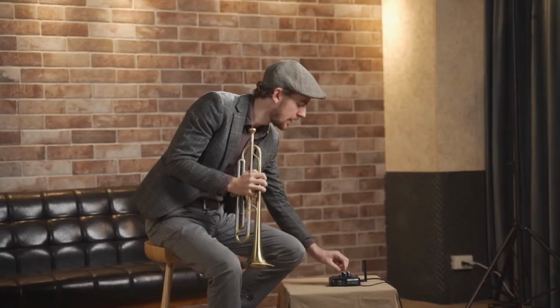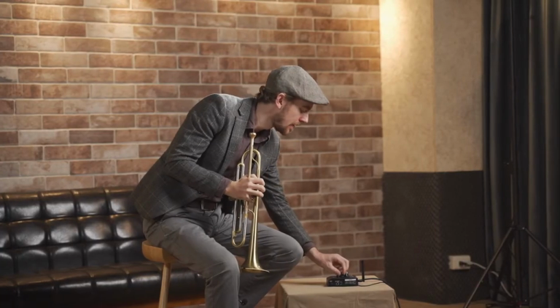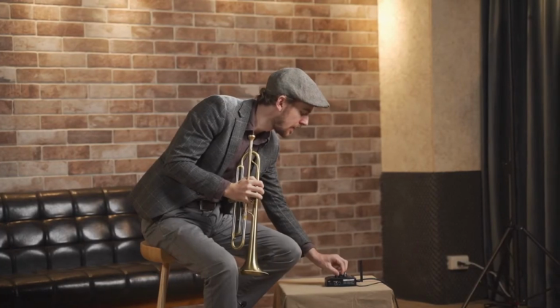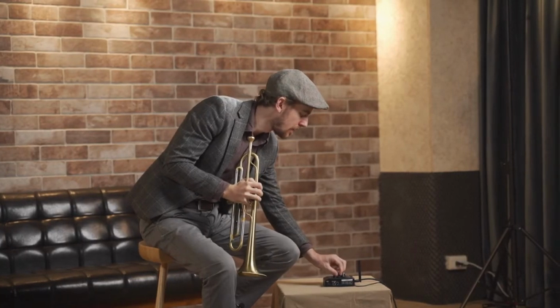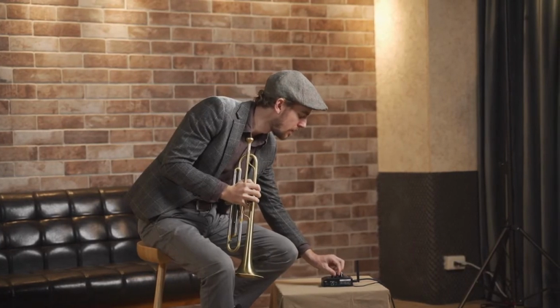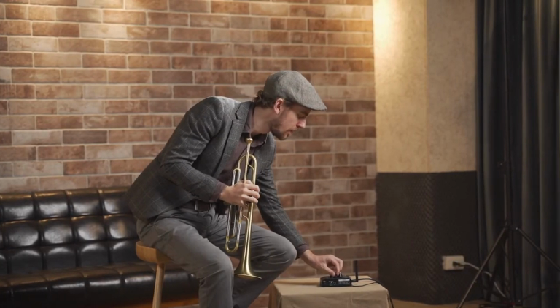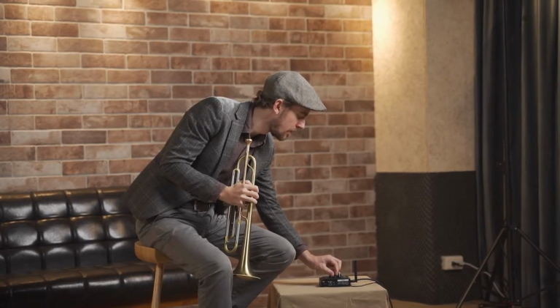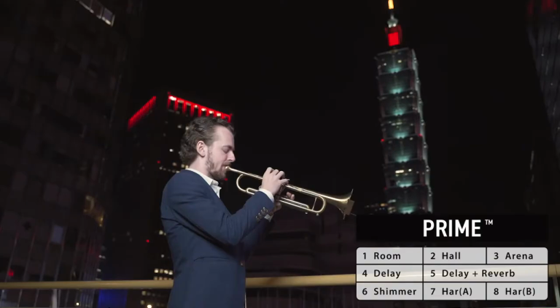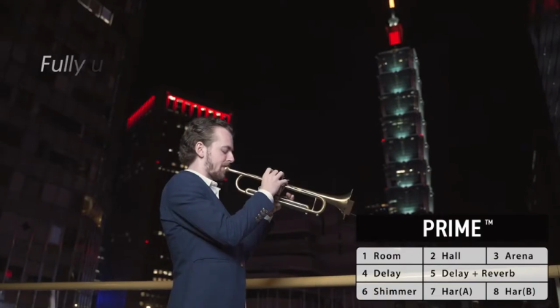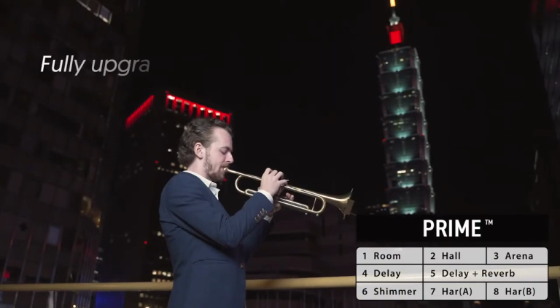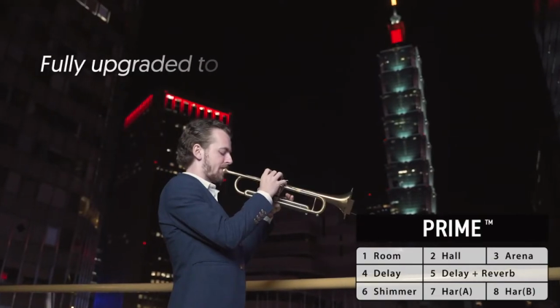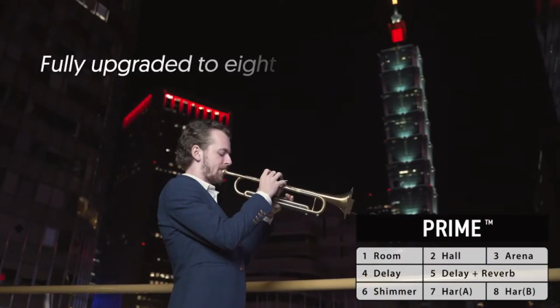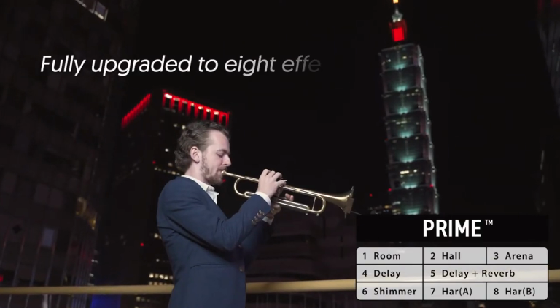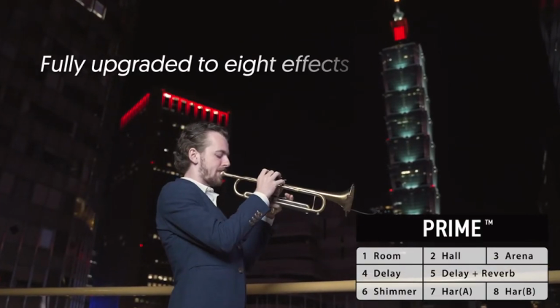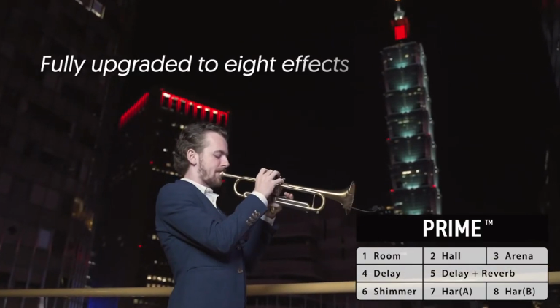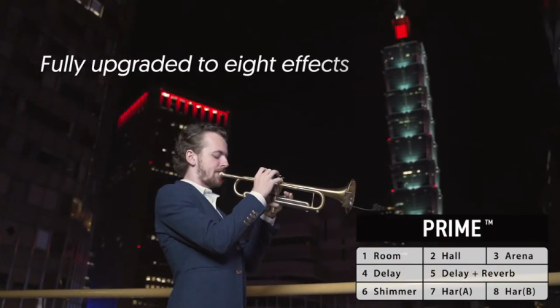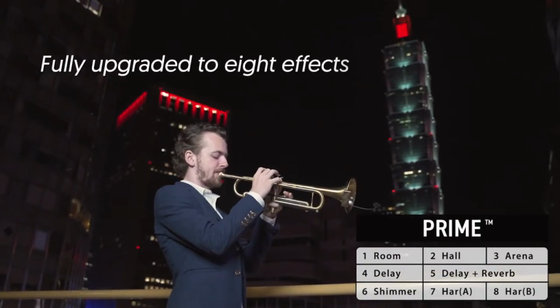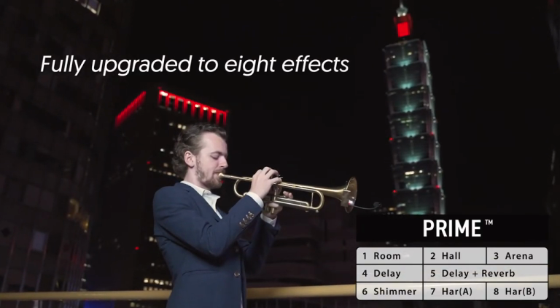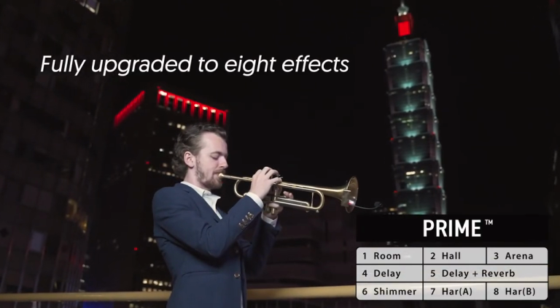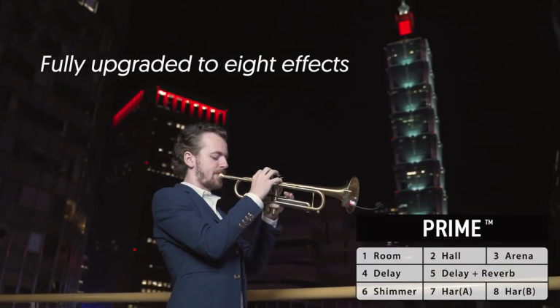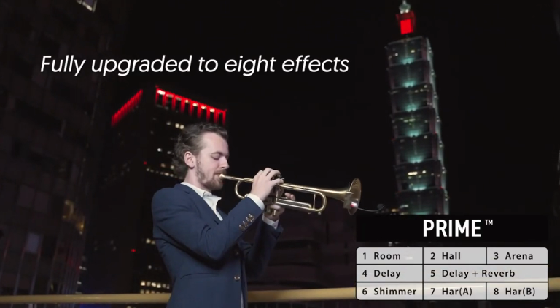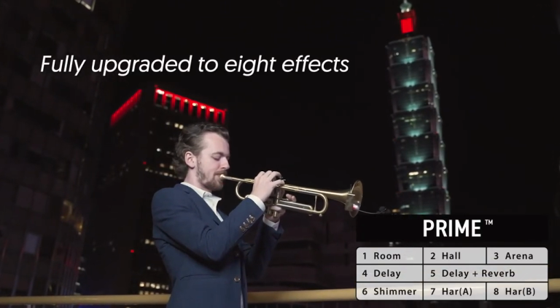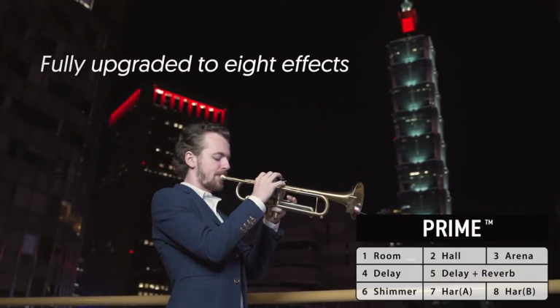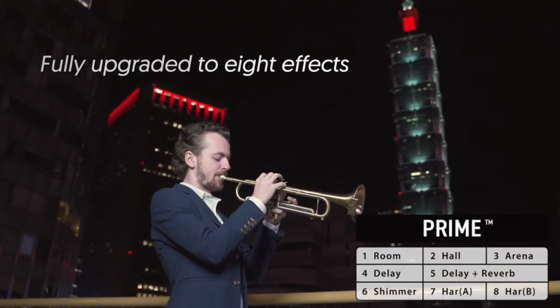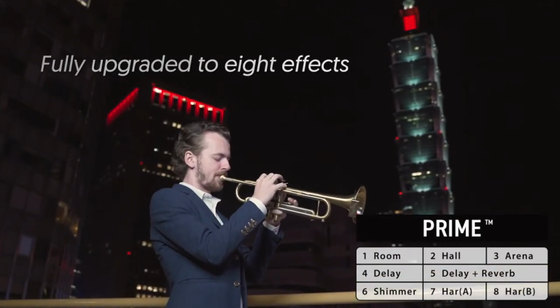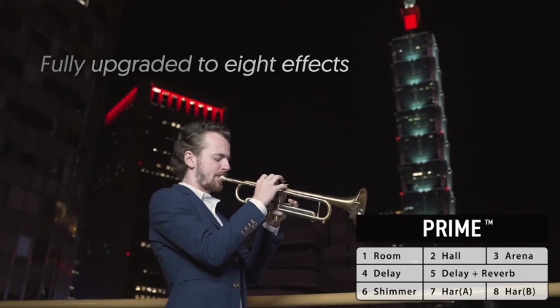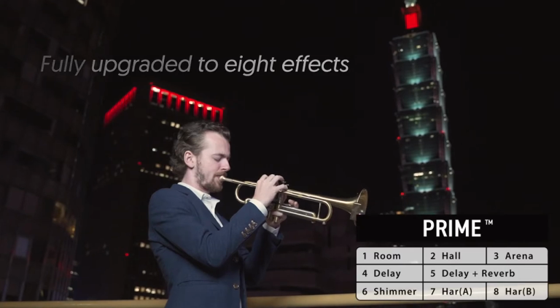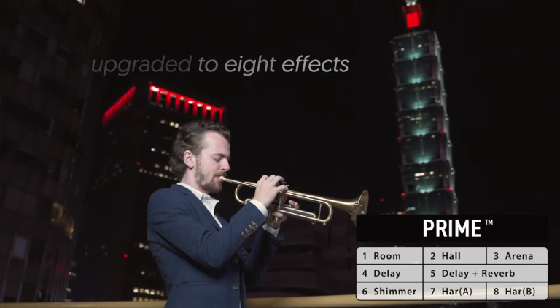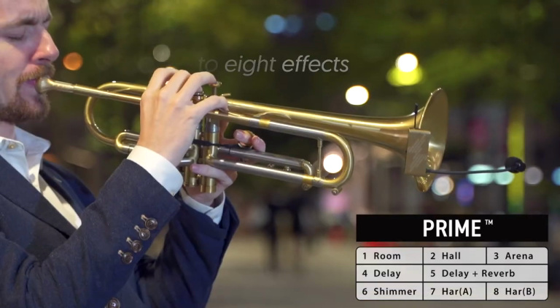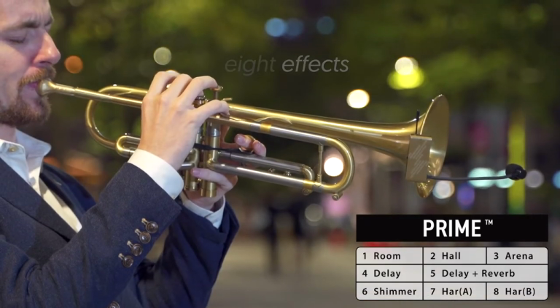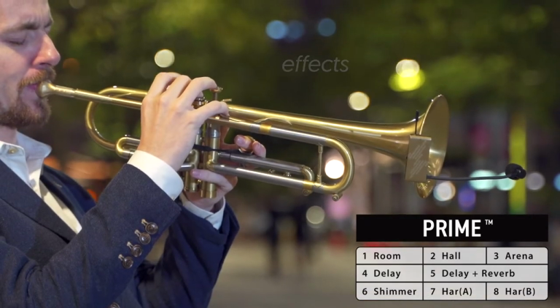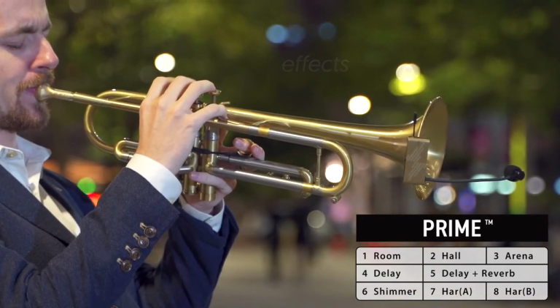Want to spice up your sound? Now you have eight effects to create your own style. You get your access with a simple switch.